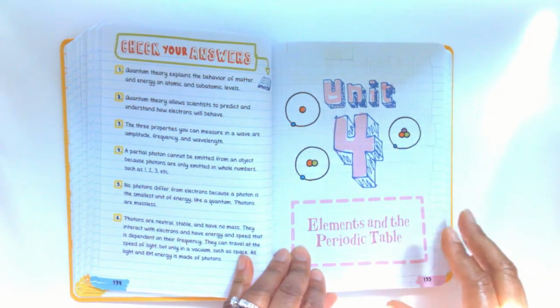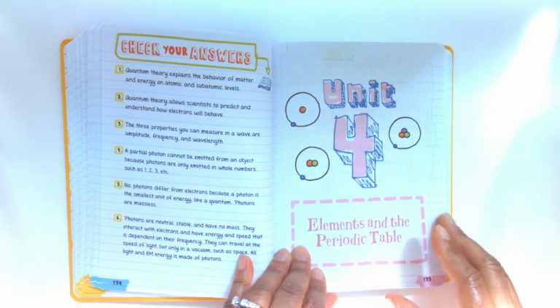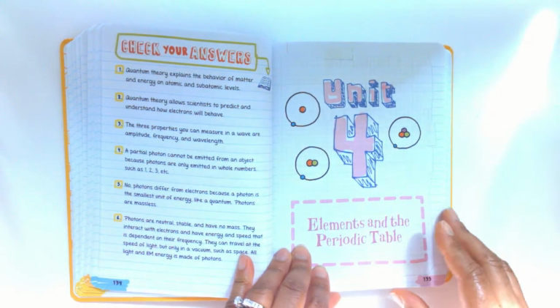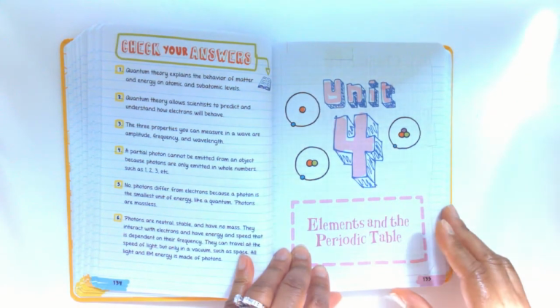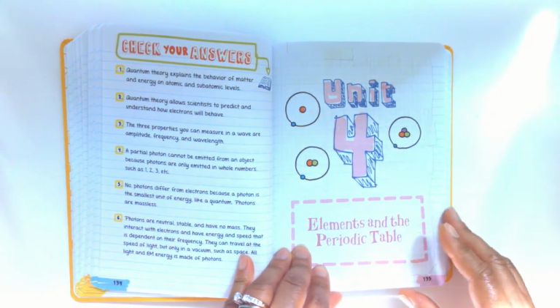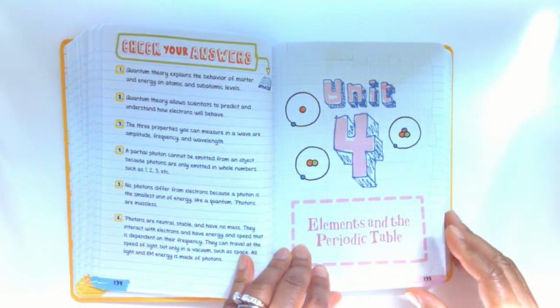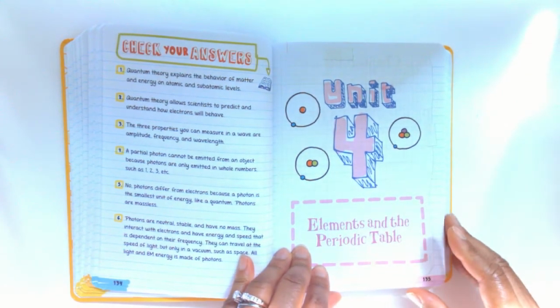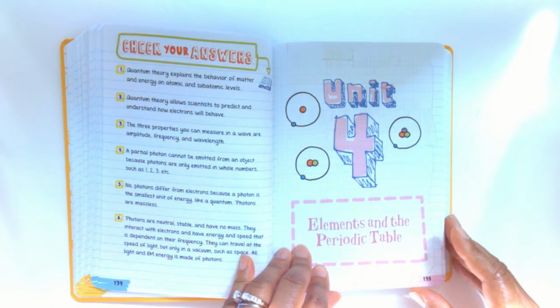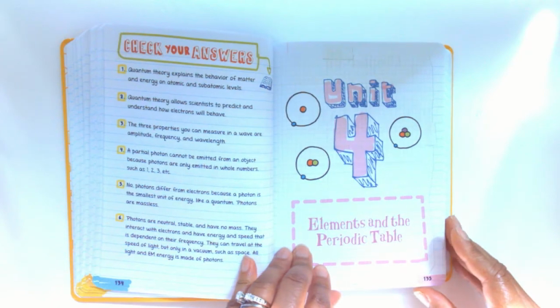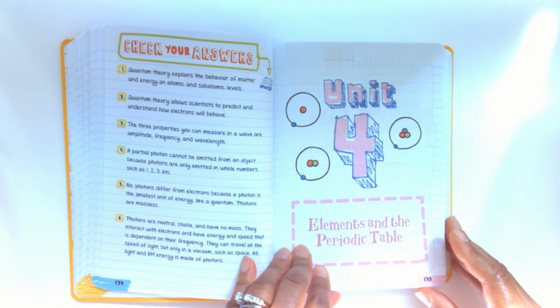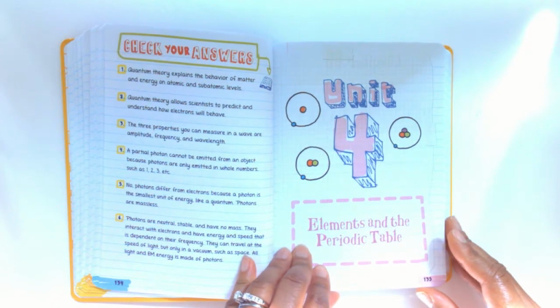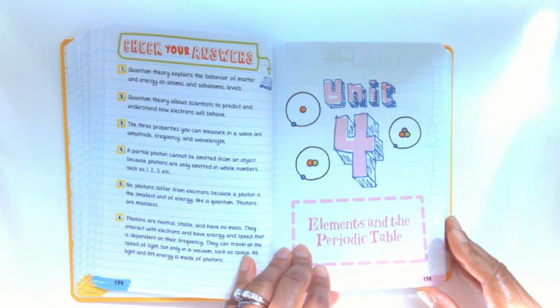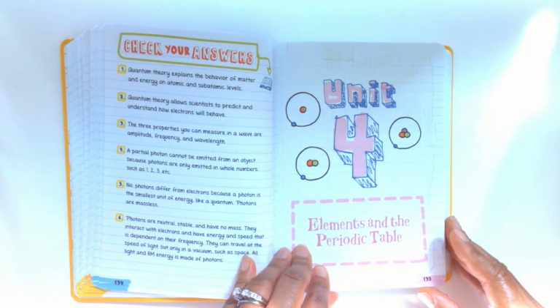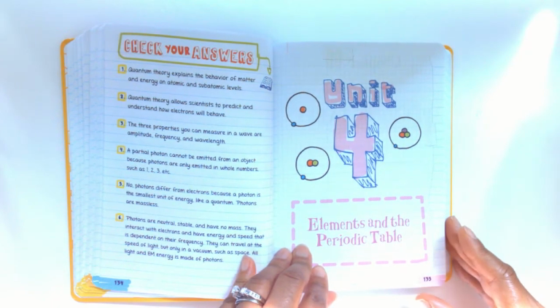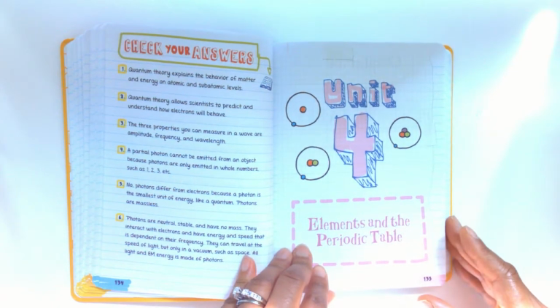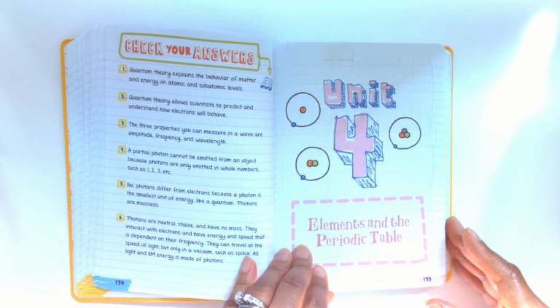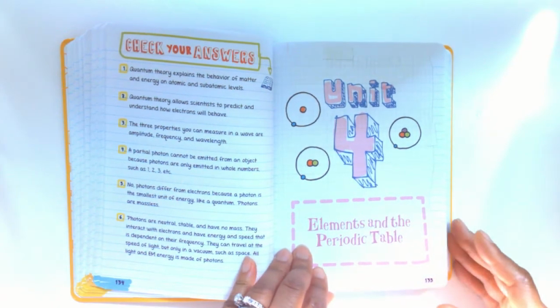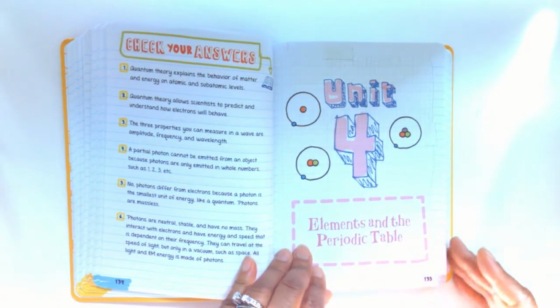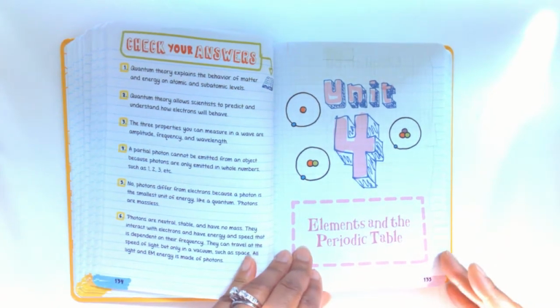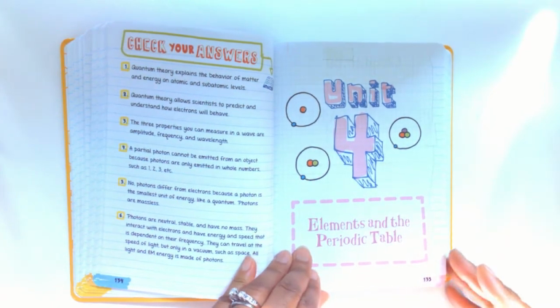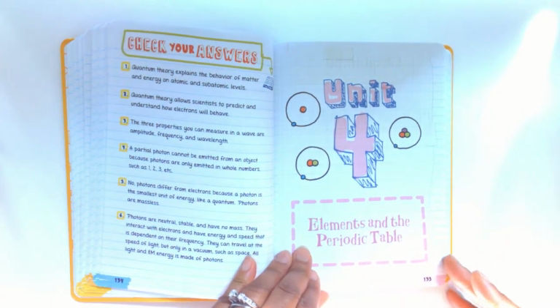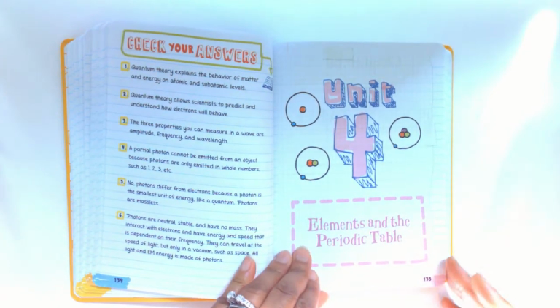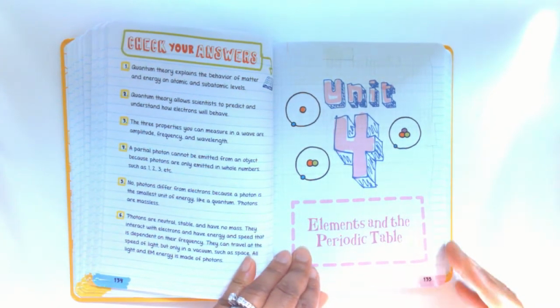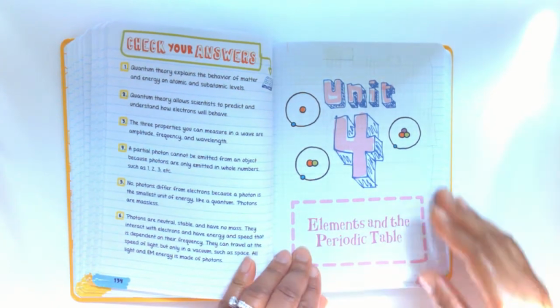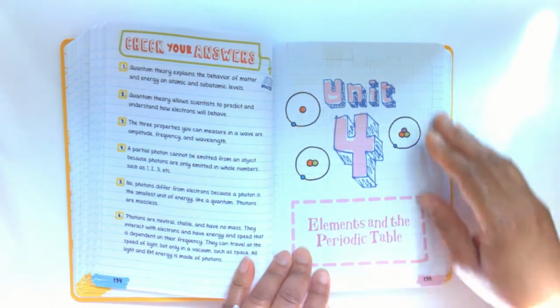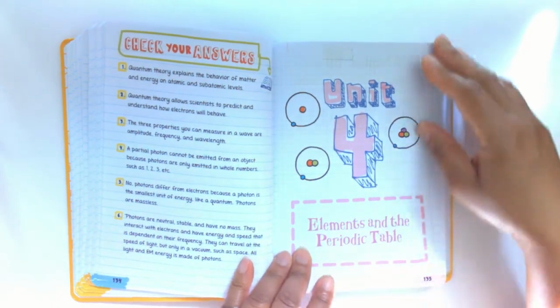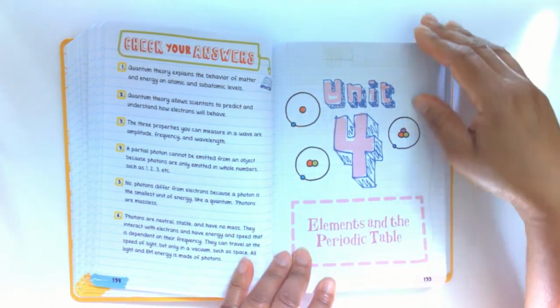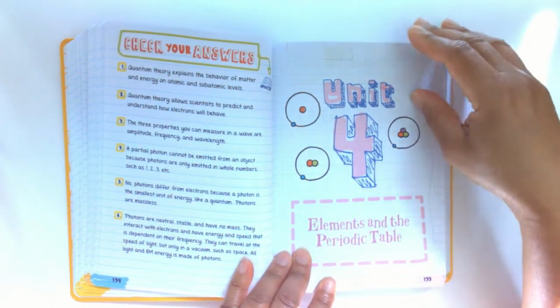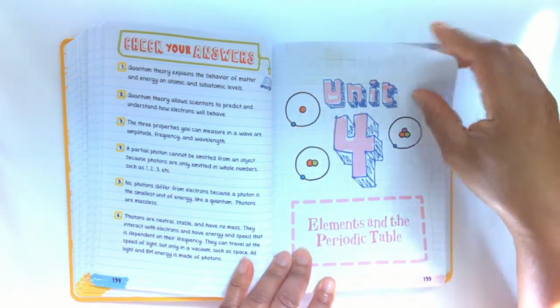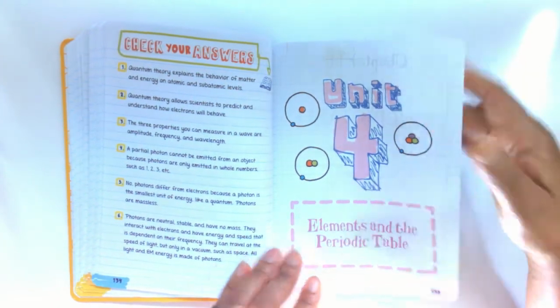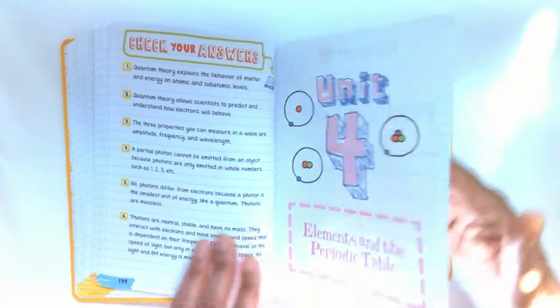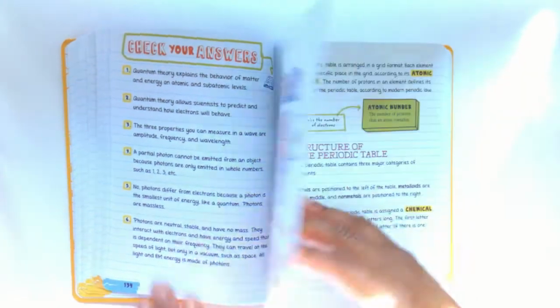If your students are college-bound, Chemistry is one subject that they have to have.